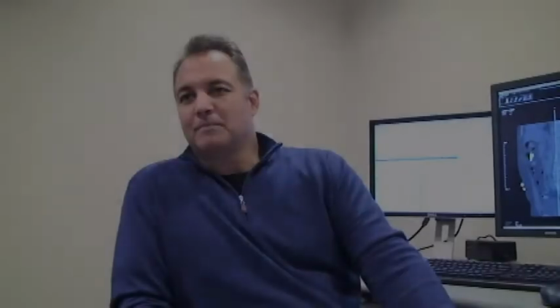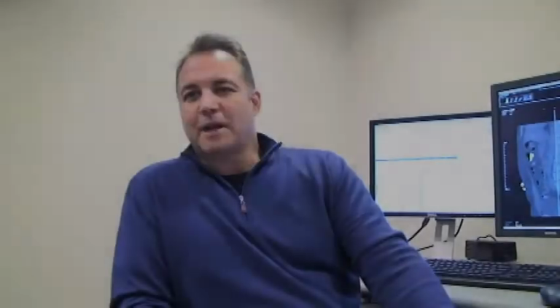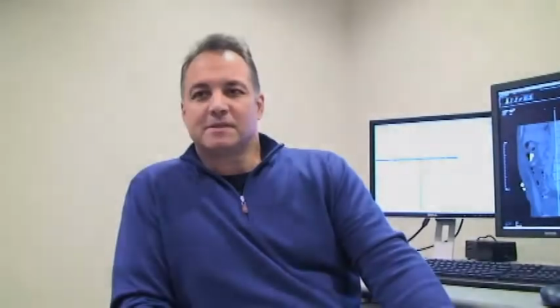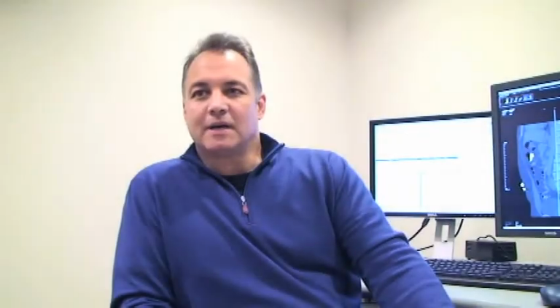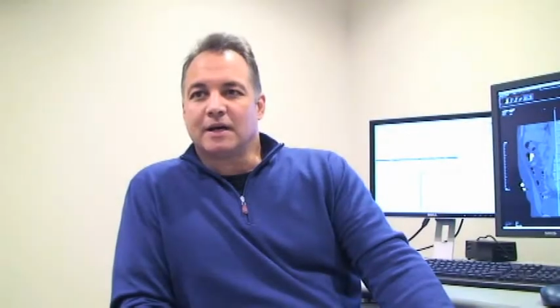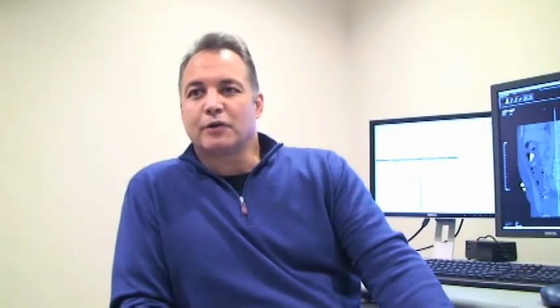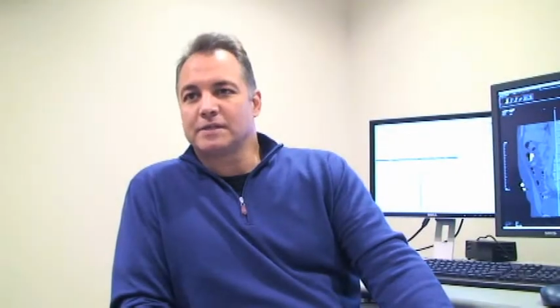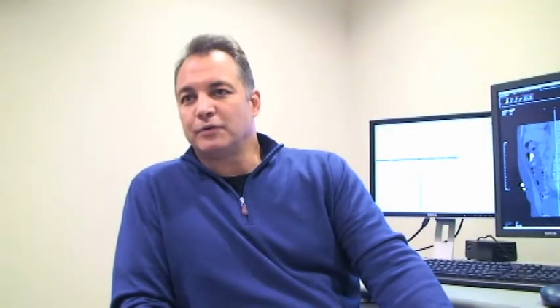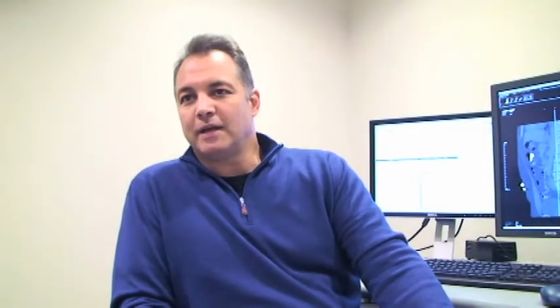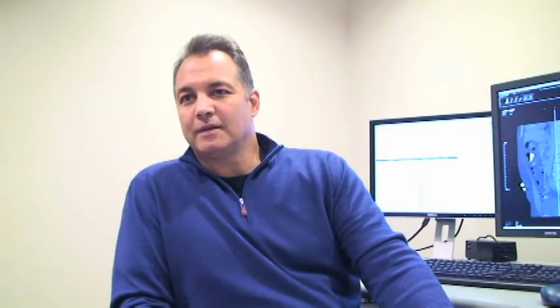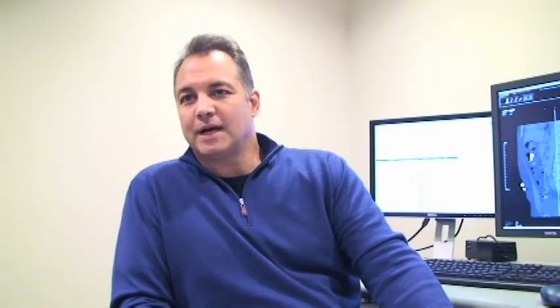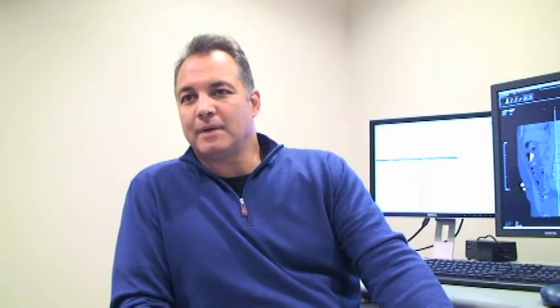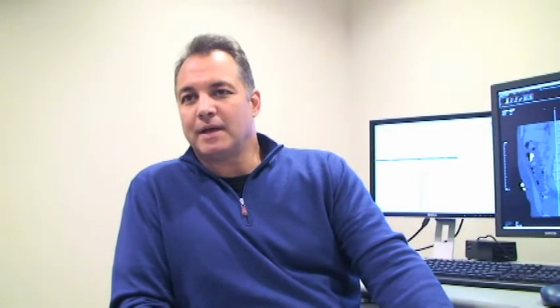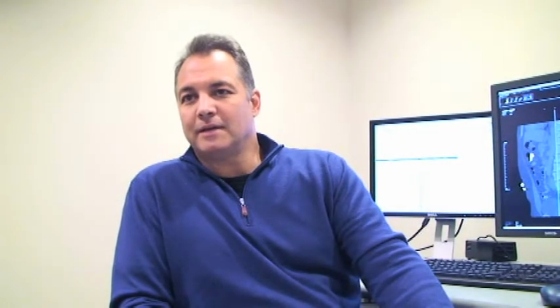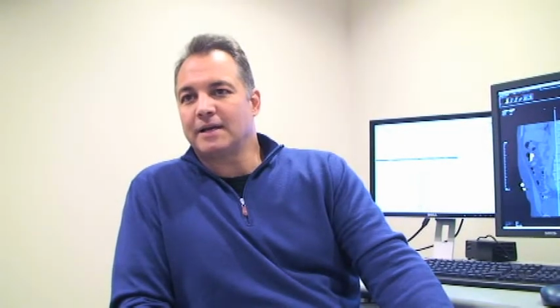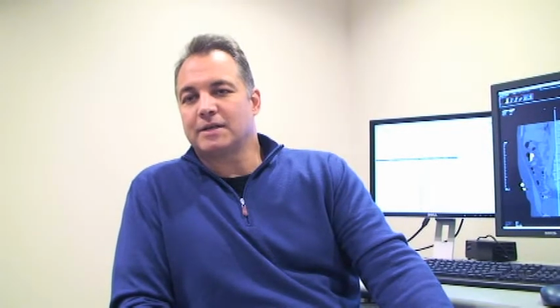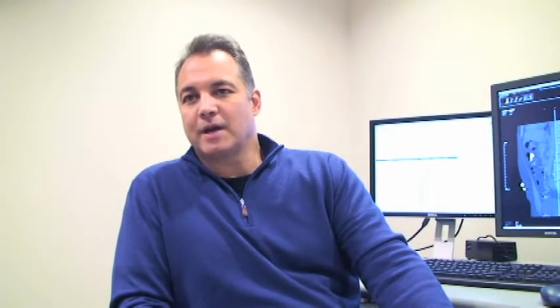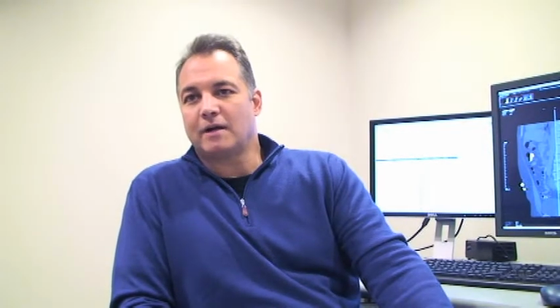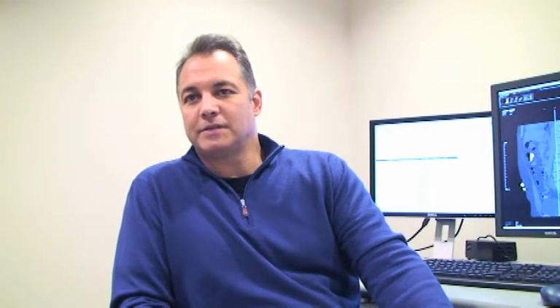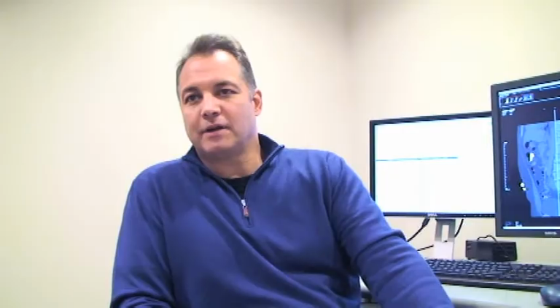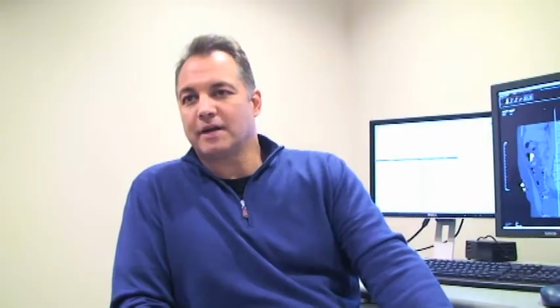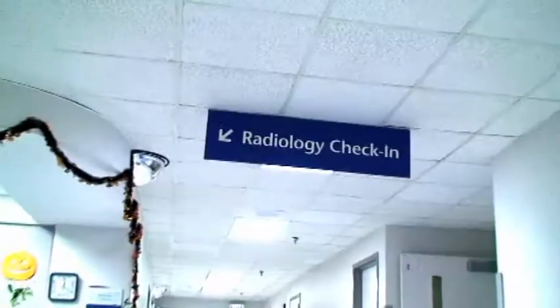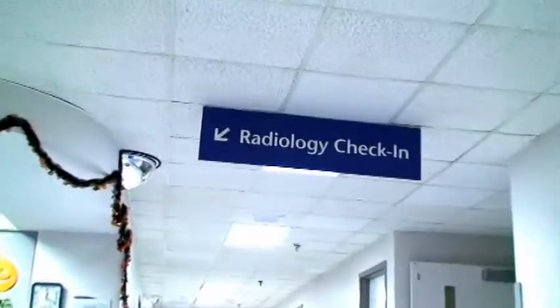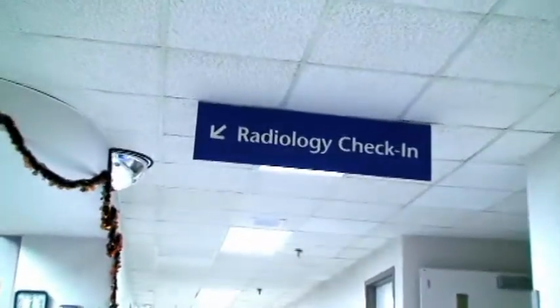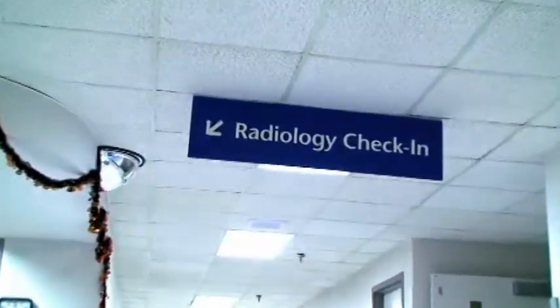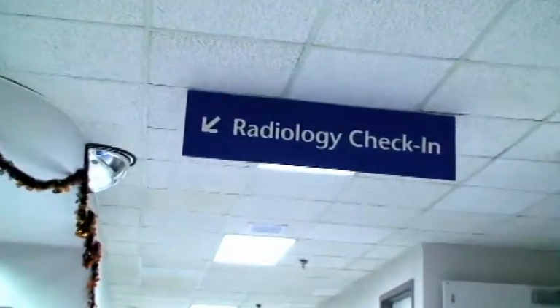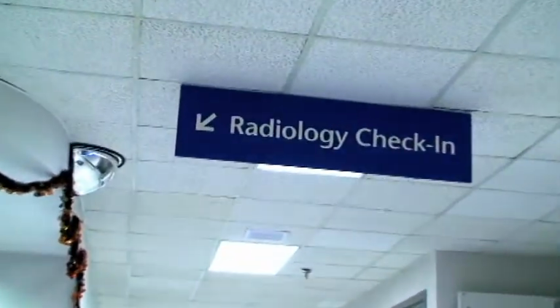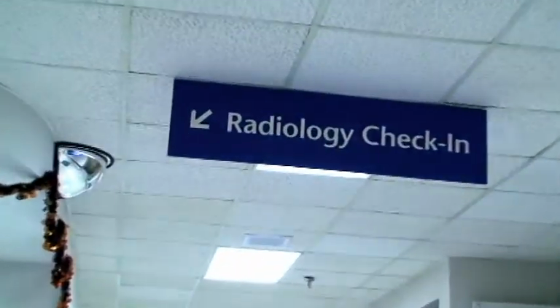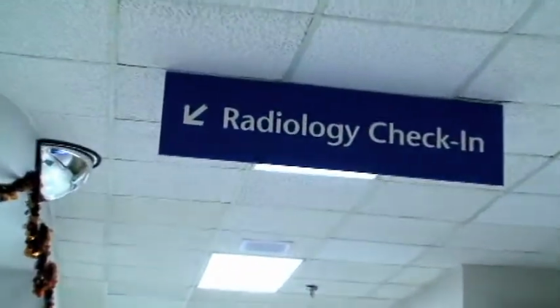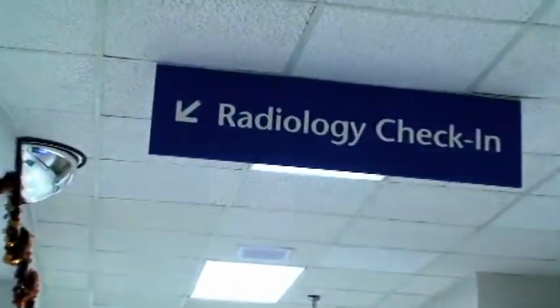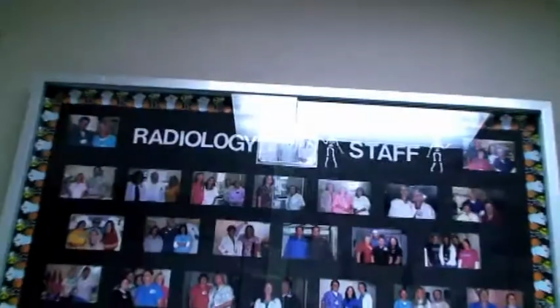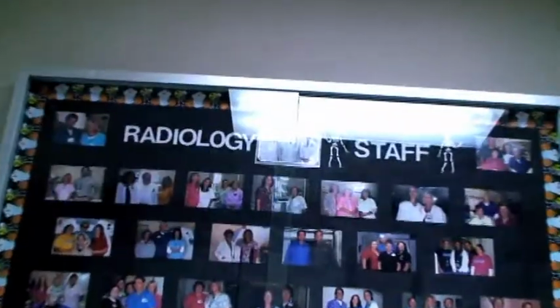My name is Chris Looney. I'm a diagnostic radiologist here at Heartland Hospital in St. Joseph, Missouri.